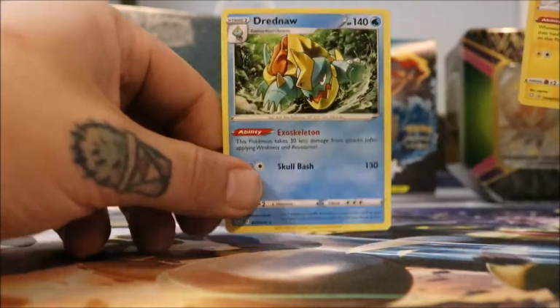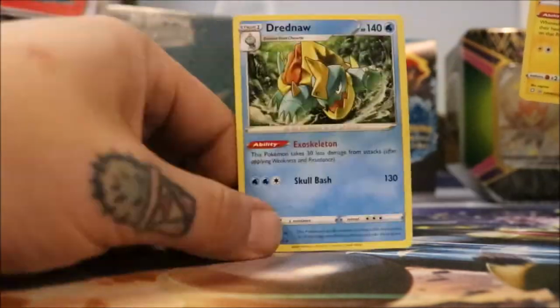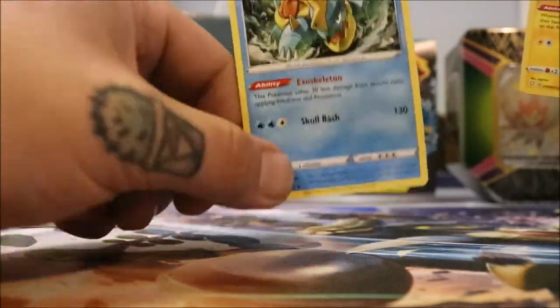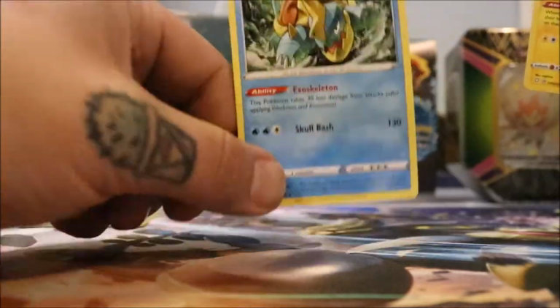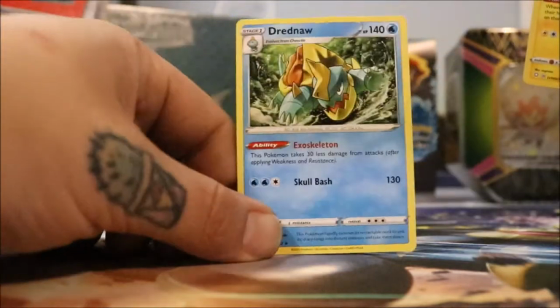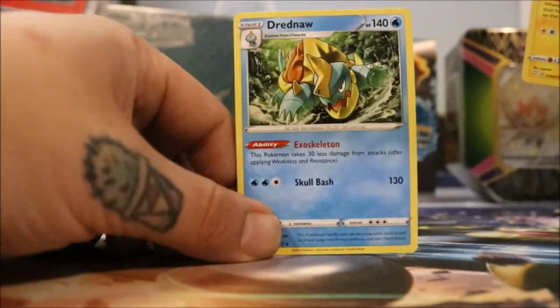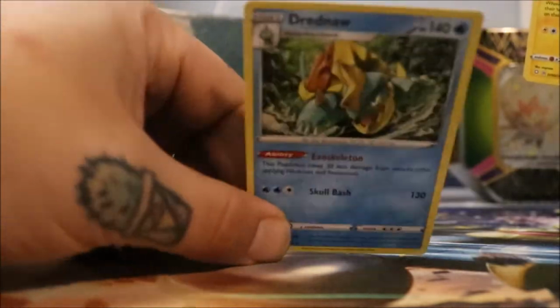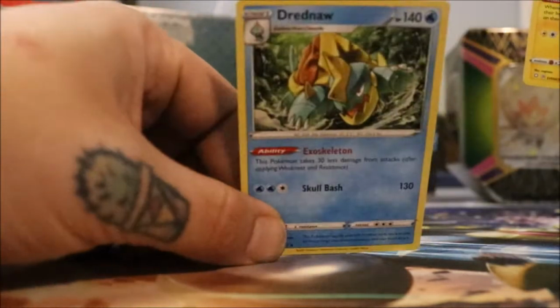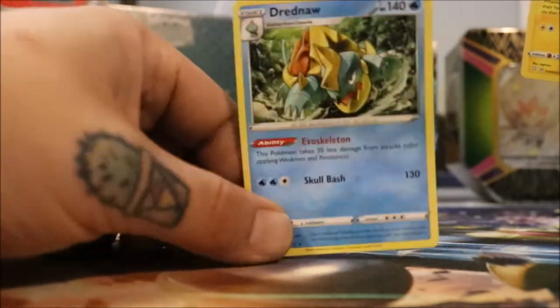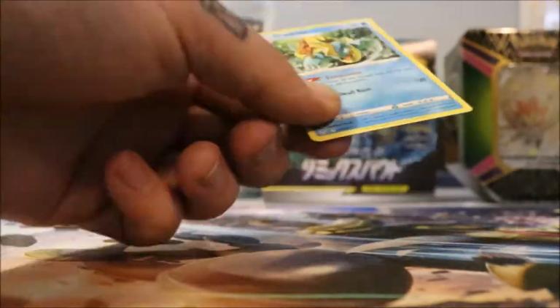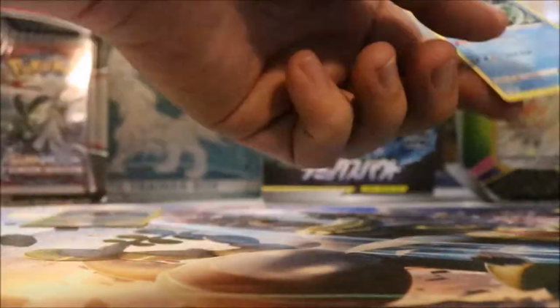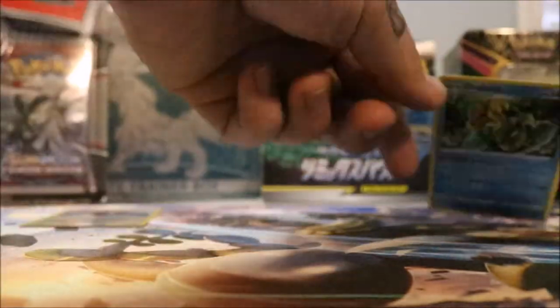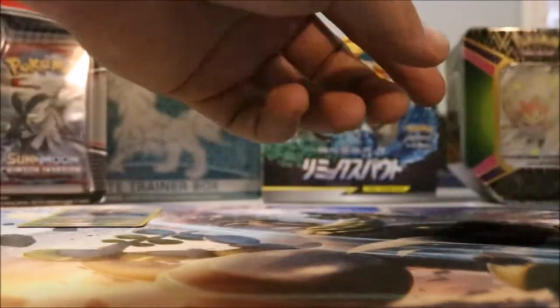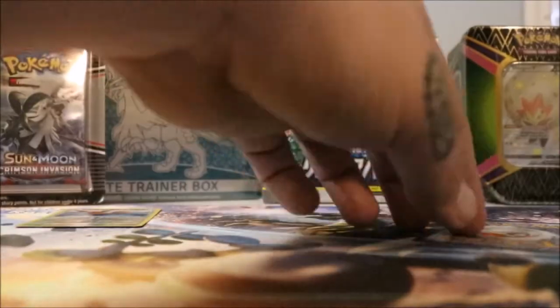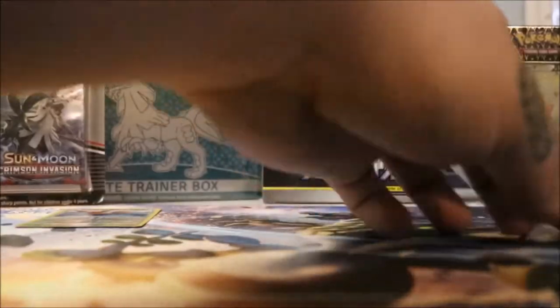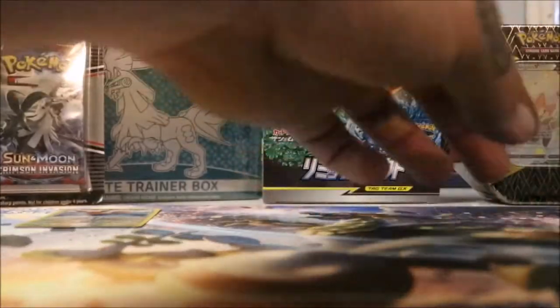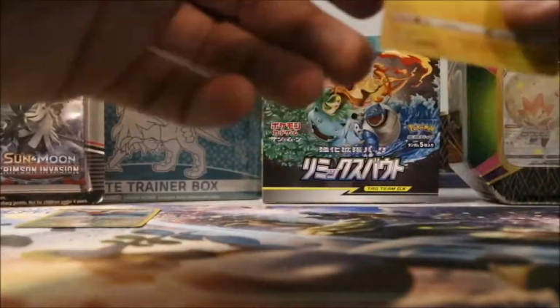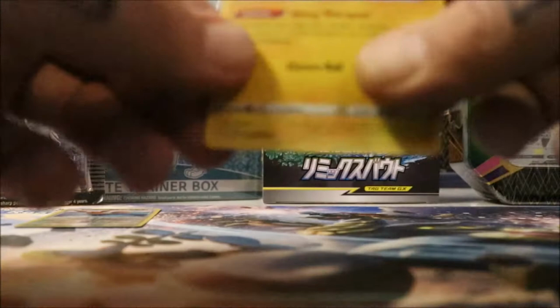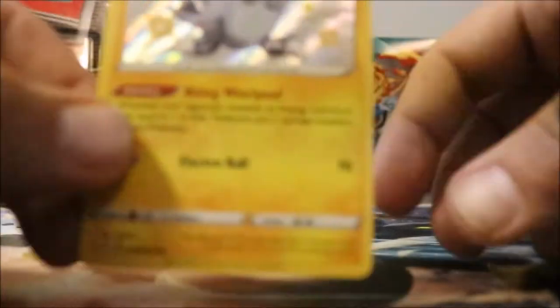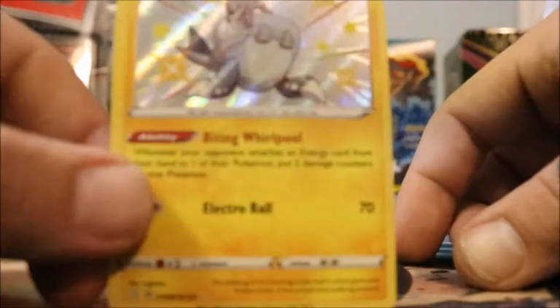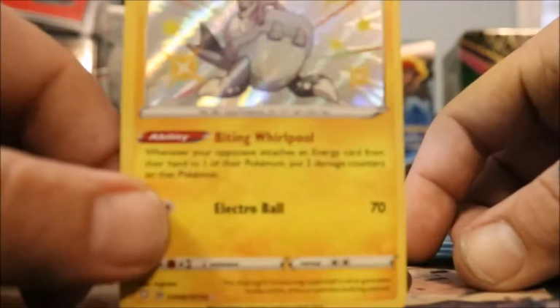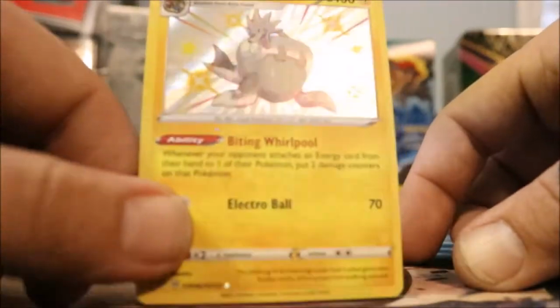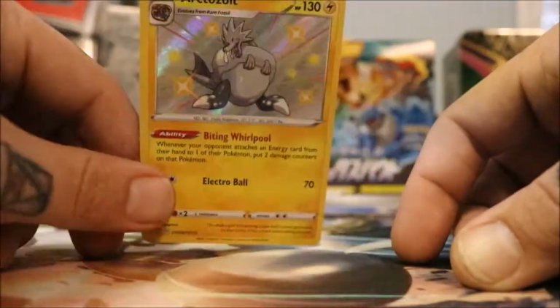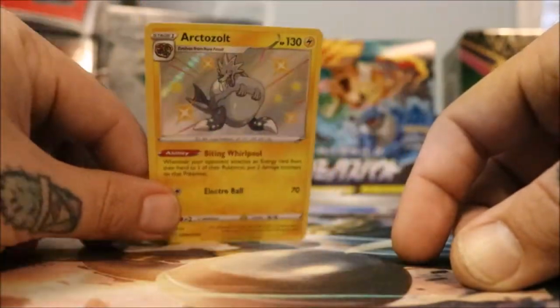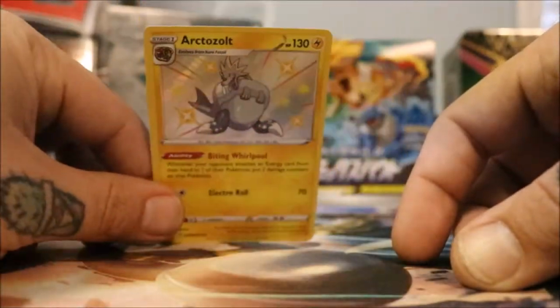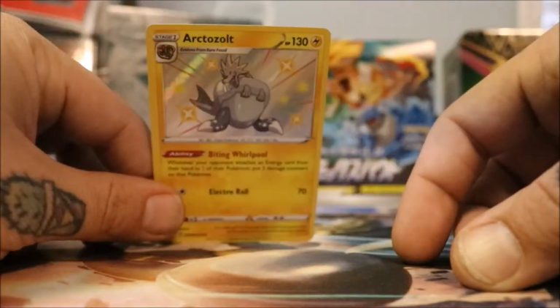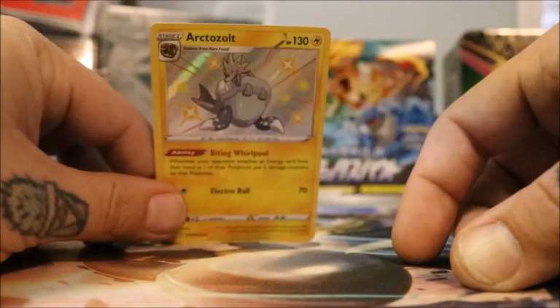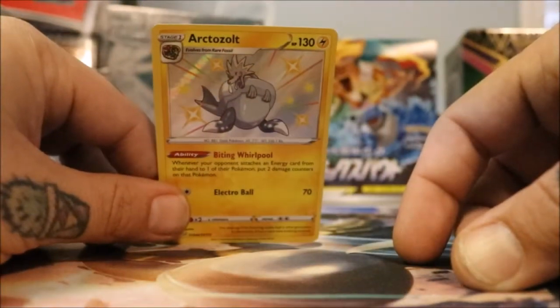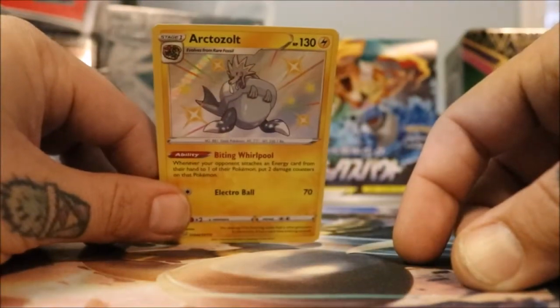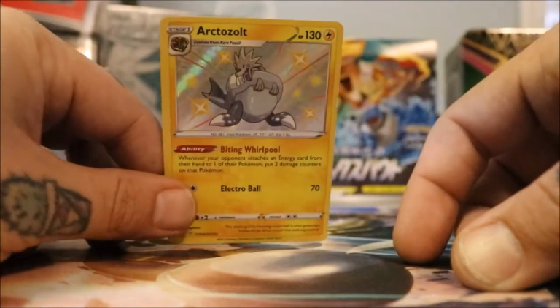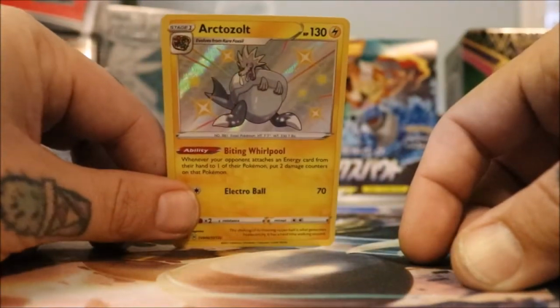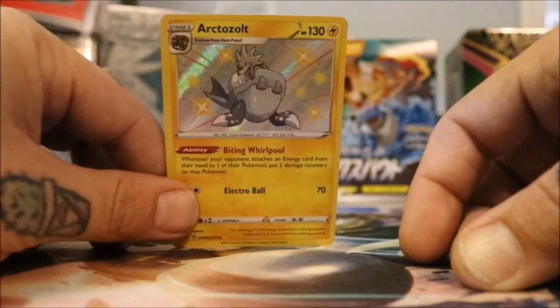So if you guys want to trade or buy any of those, they will be available on Dankness Ablaze Instagram. Speaking of baby shinies — I don't have this one yet. Arctazolt is super nice. And another one — you're the king of the baby shinies, man. I am, I am the baby shiny god.